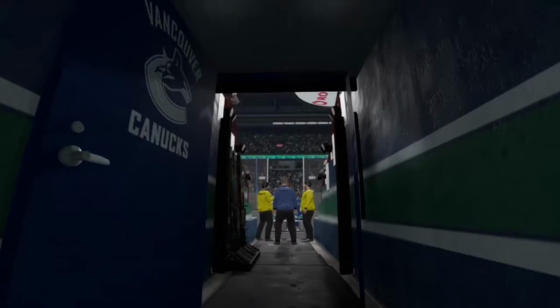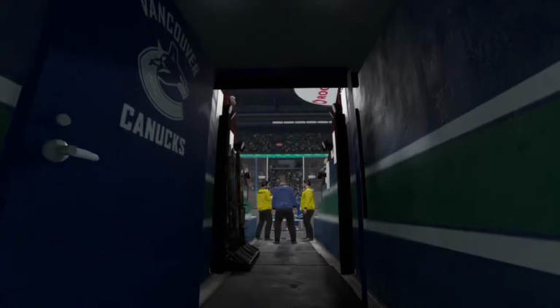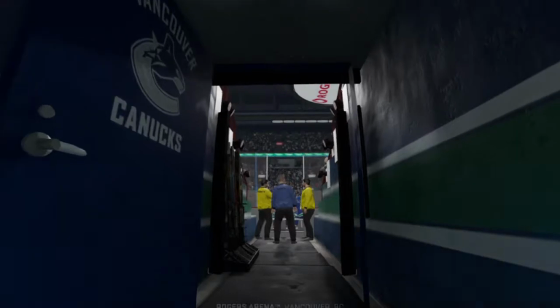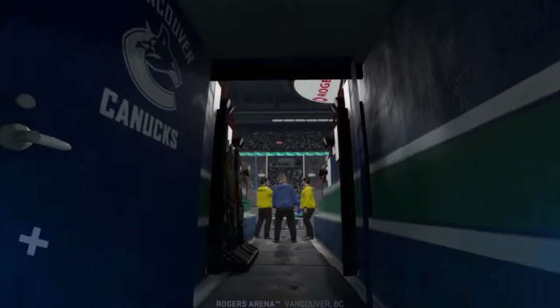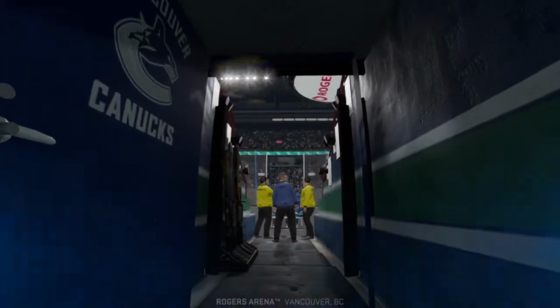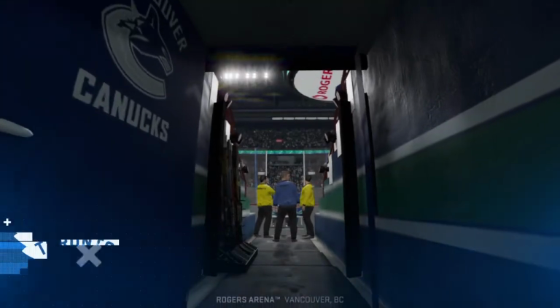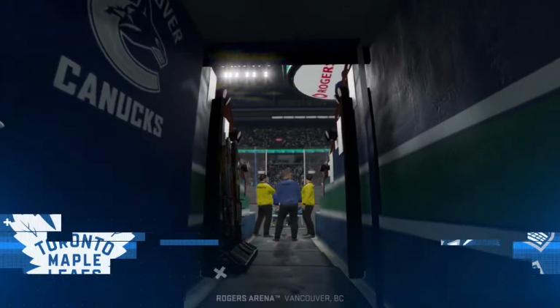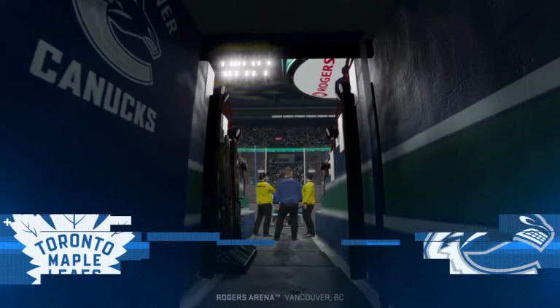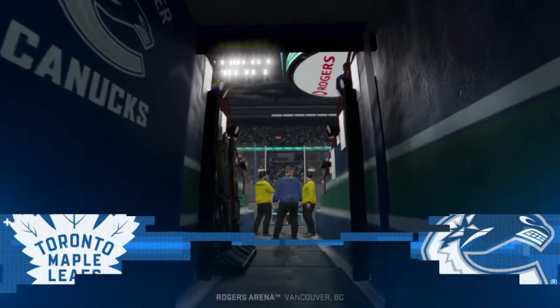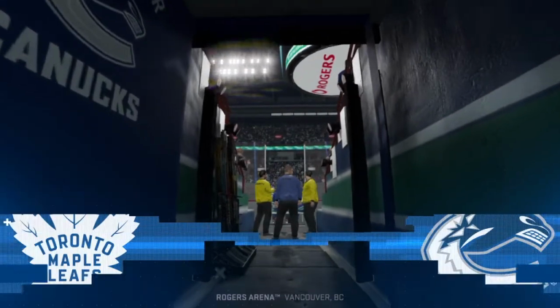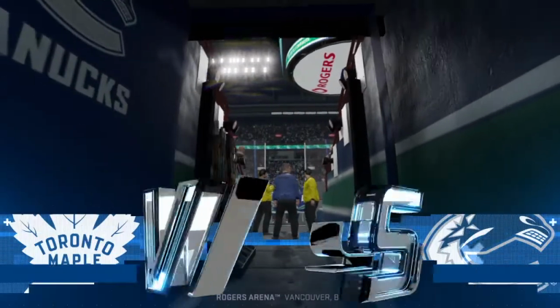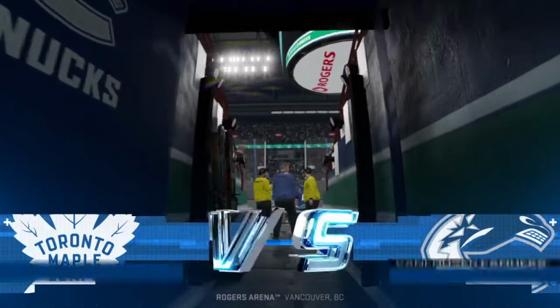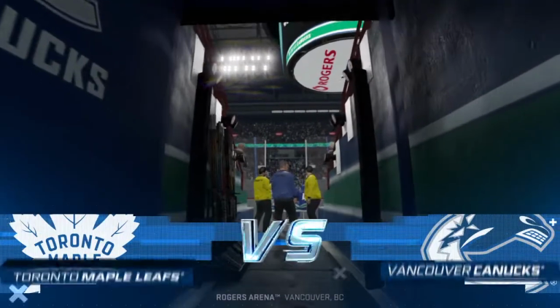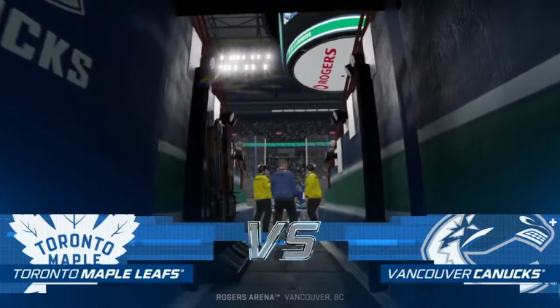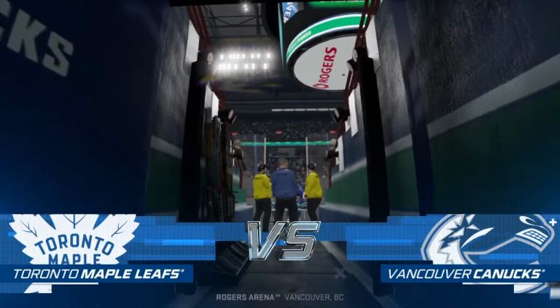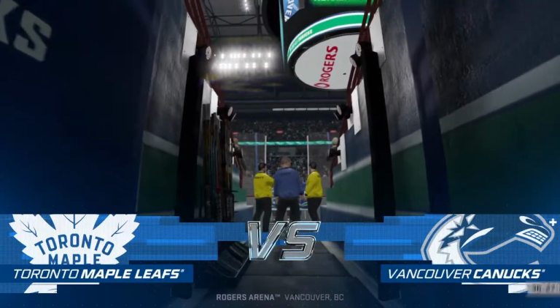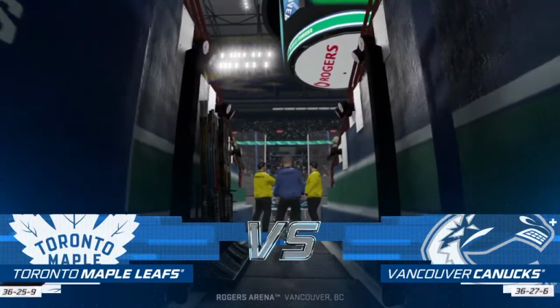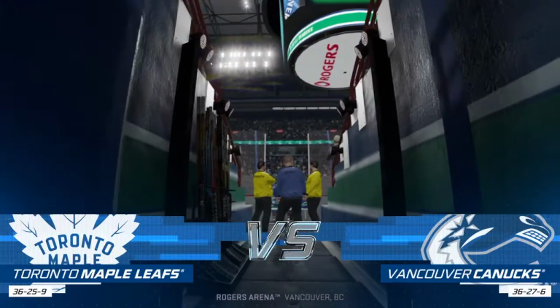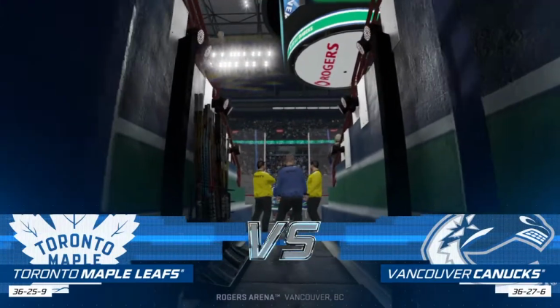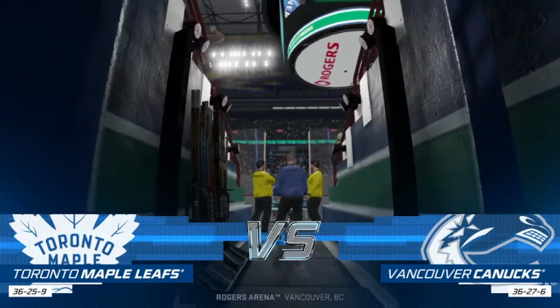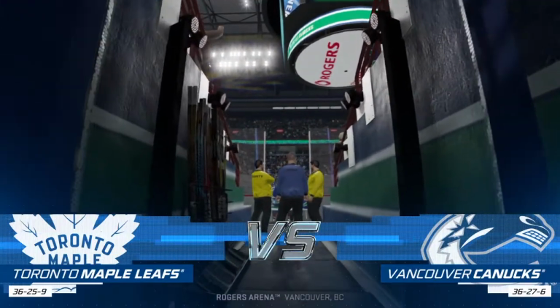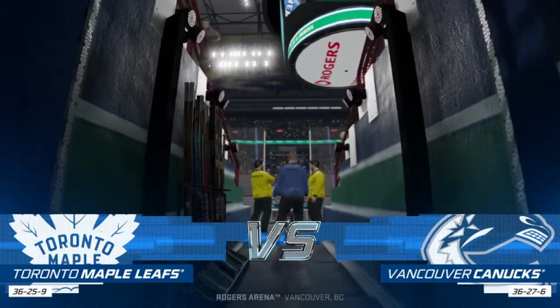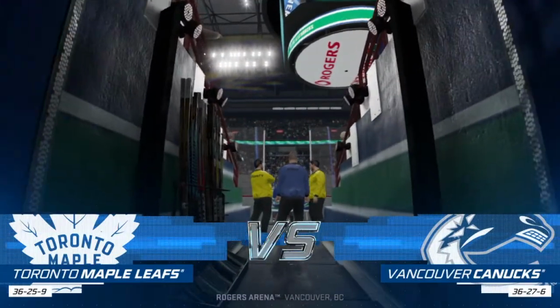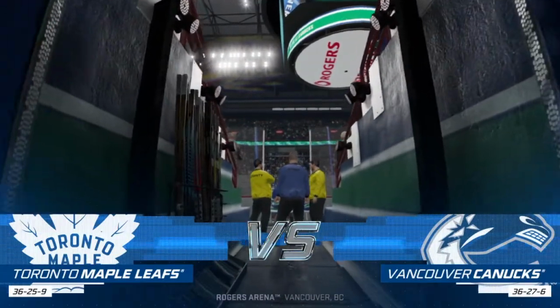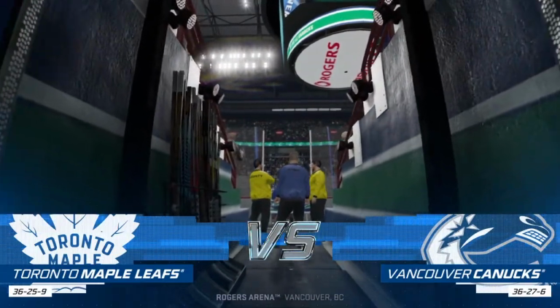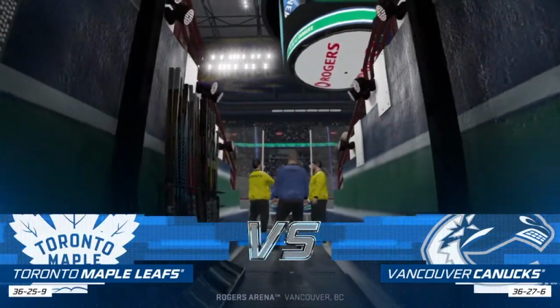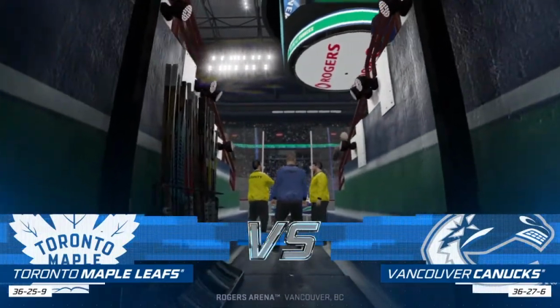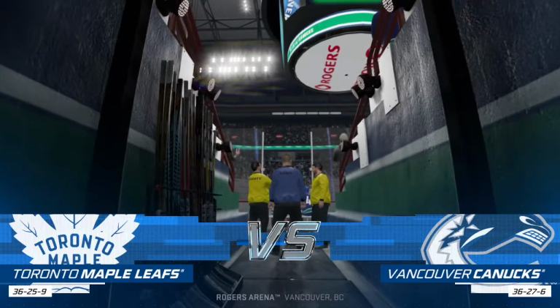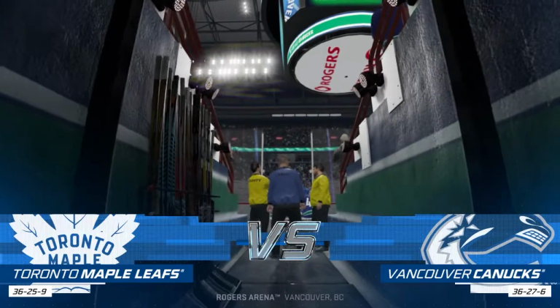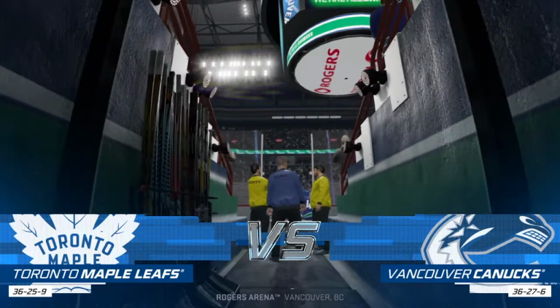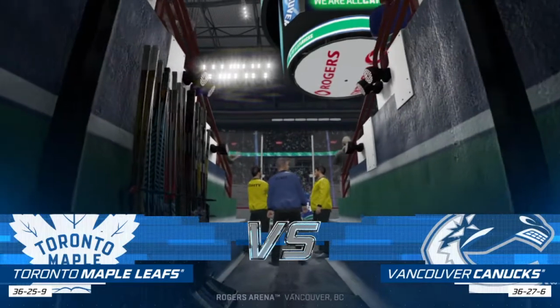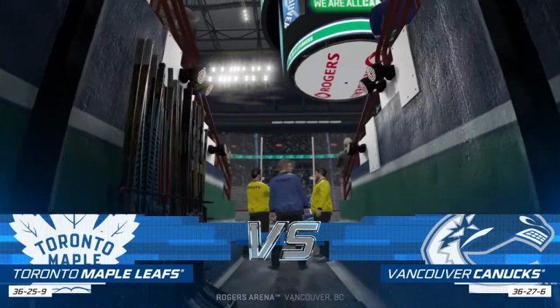Hi everybody, welcome to Canada's West Coast, Vancouver, British Columbia. Along with Ray Ferraro, I'm James Cebulski.